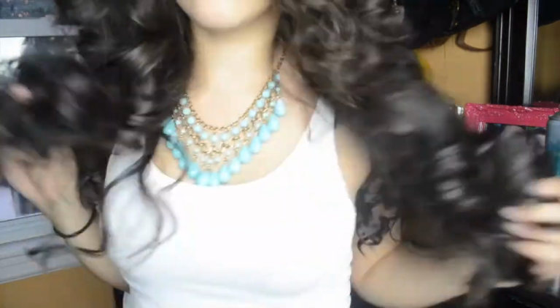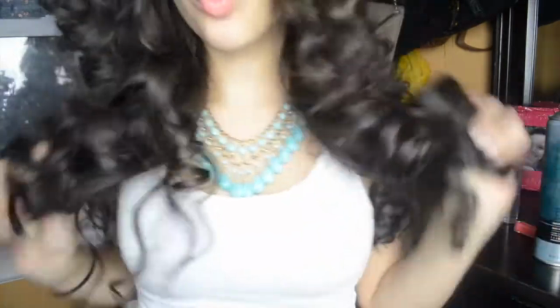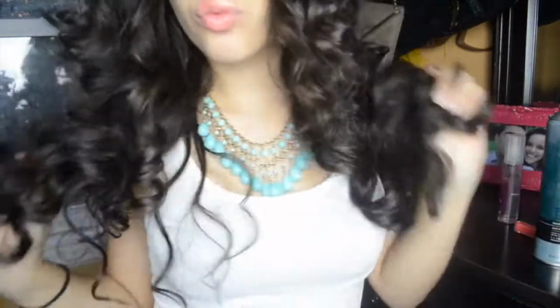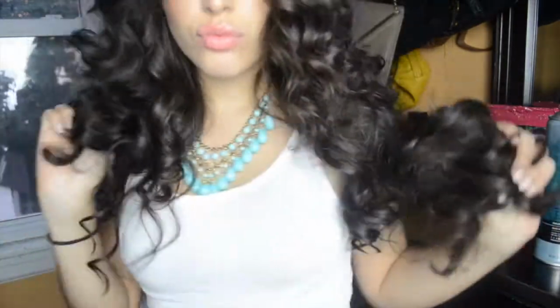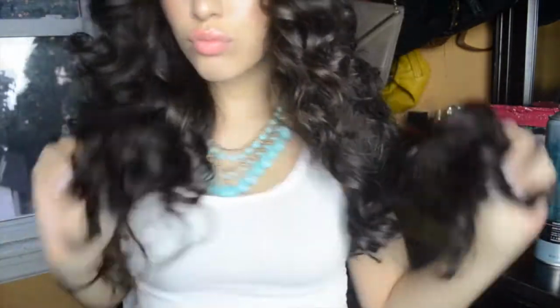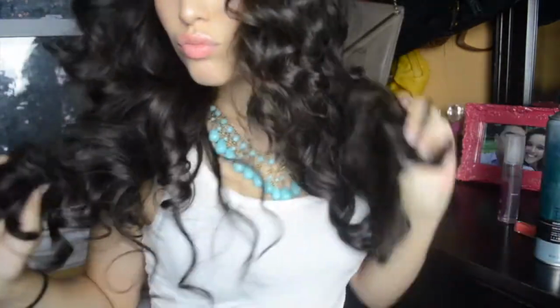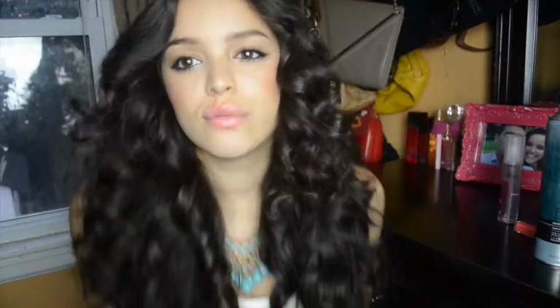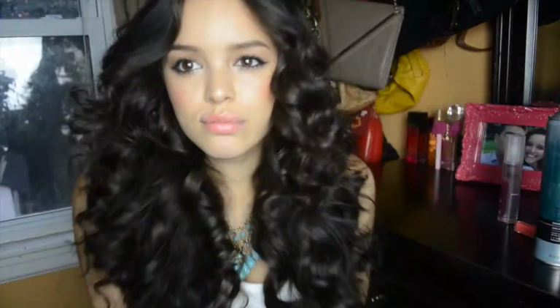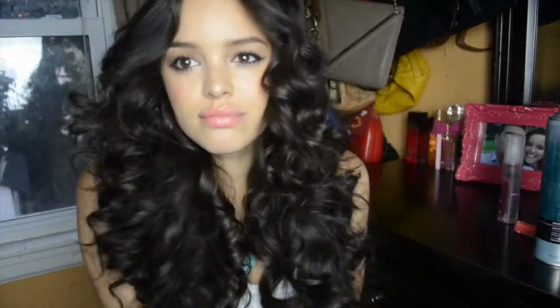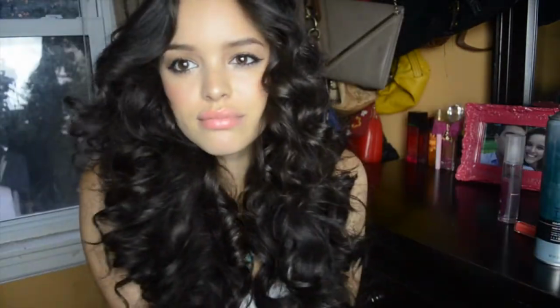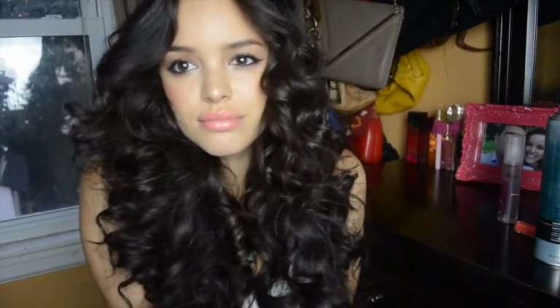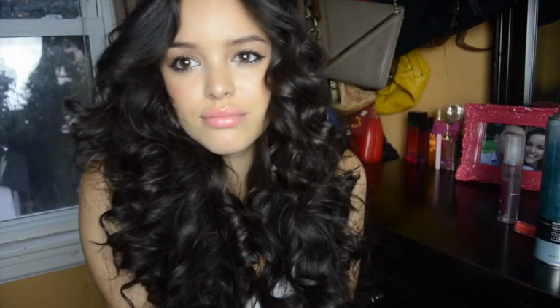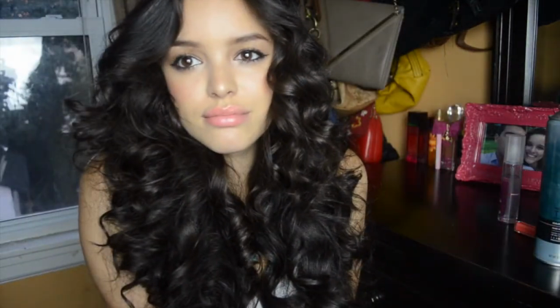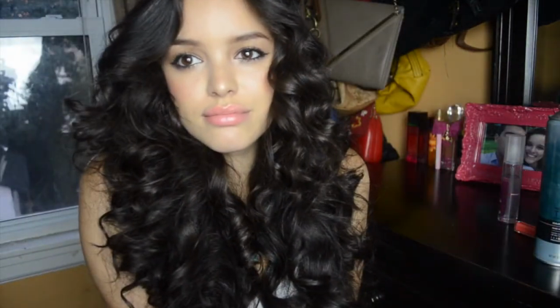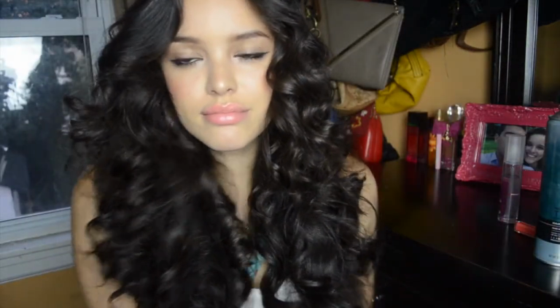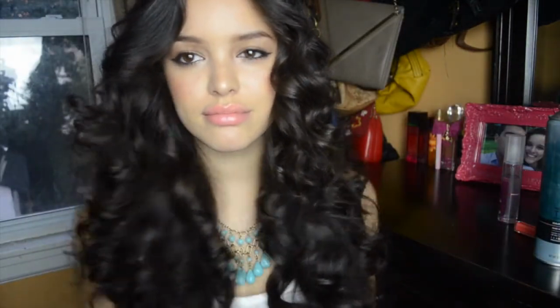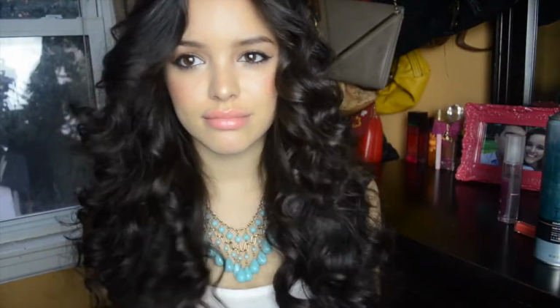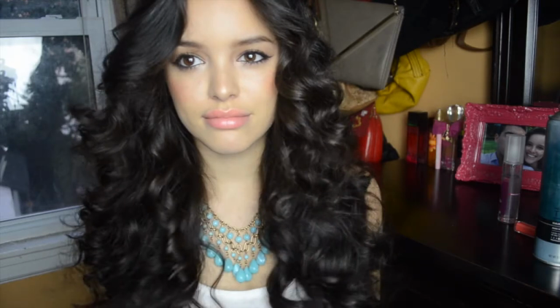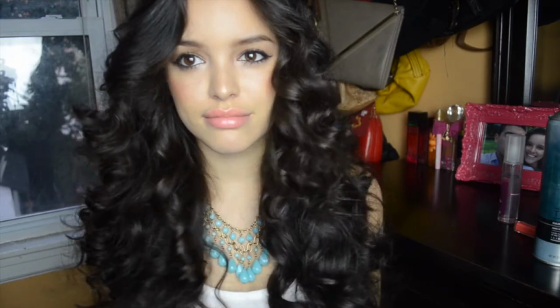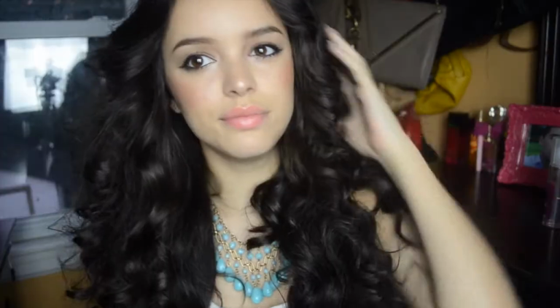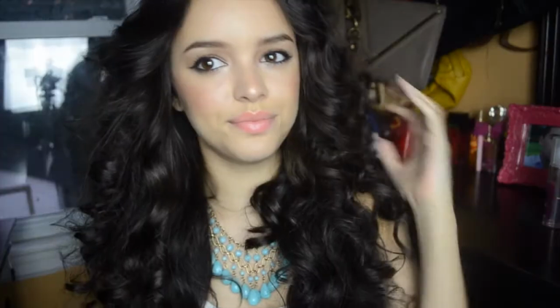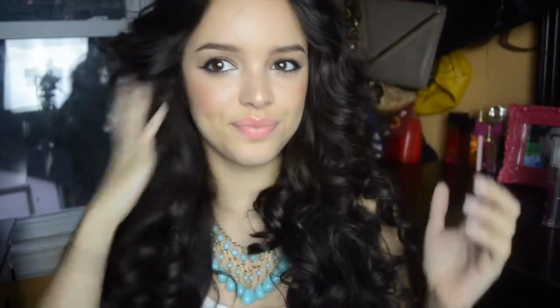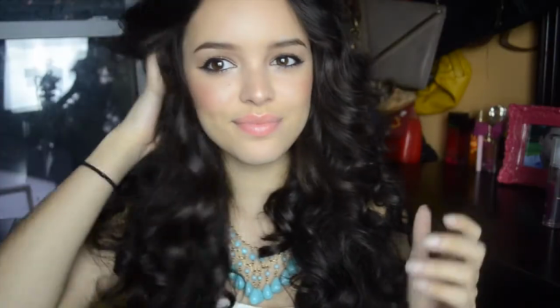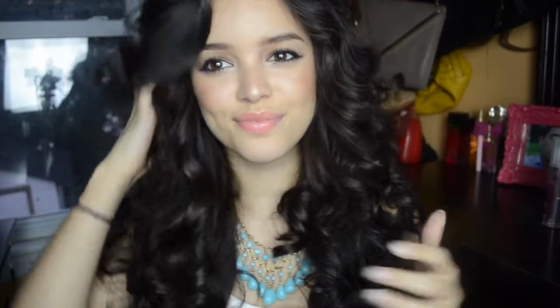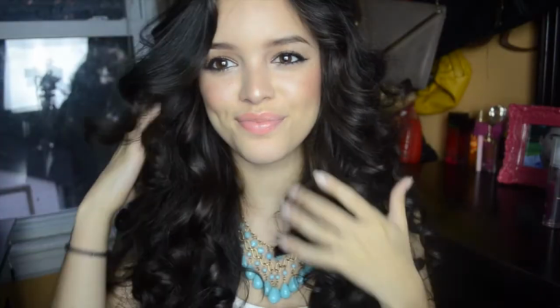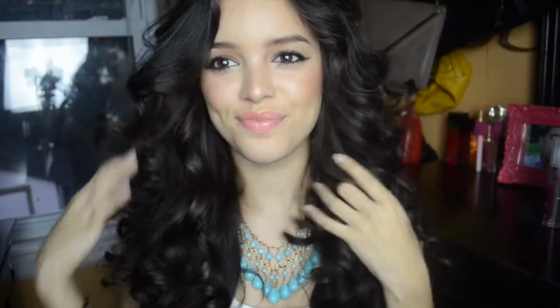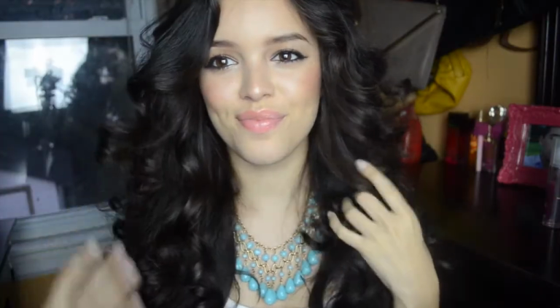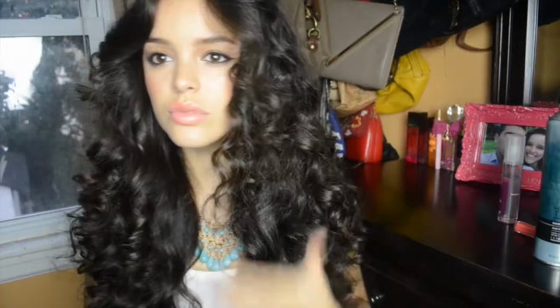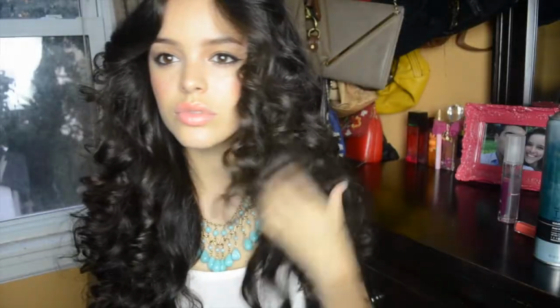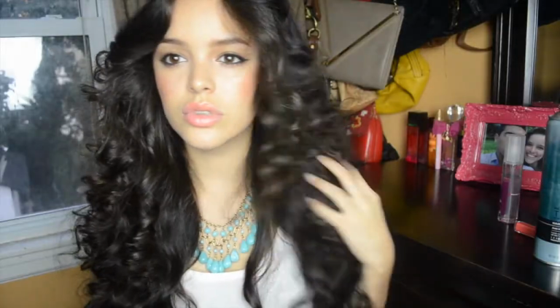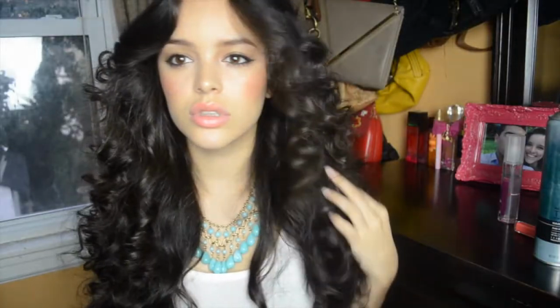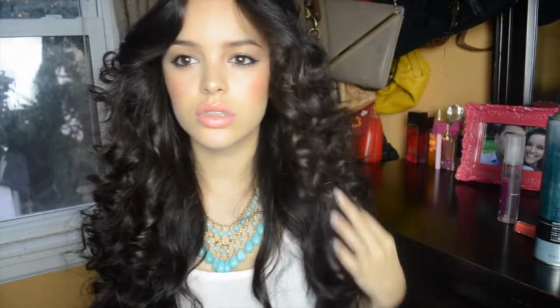And that is everything I do to get my big curly hair. Thank you guys so much for watching and I'll see you in my next video!